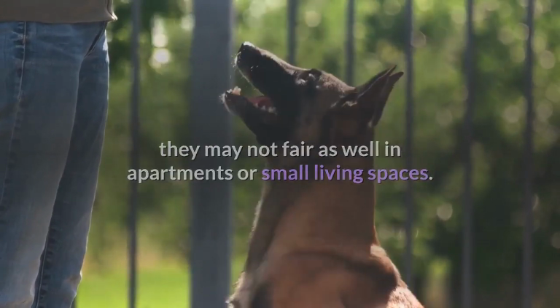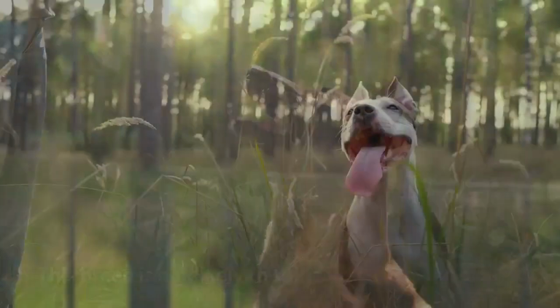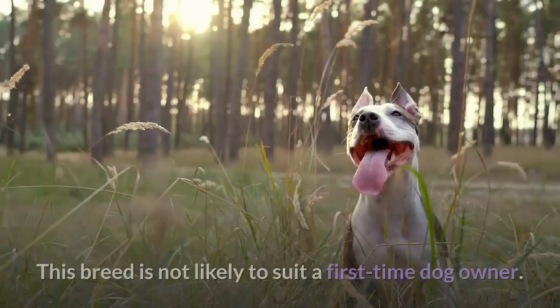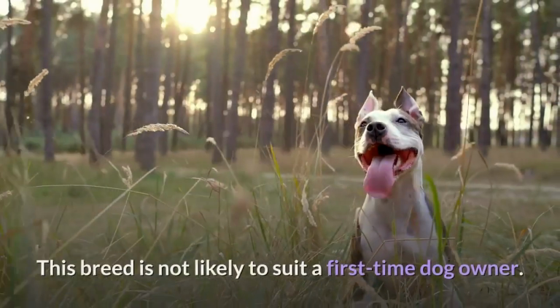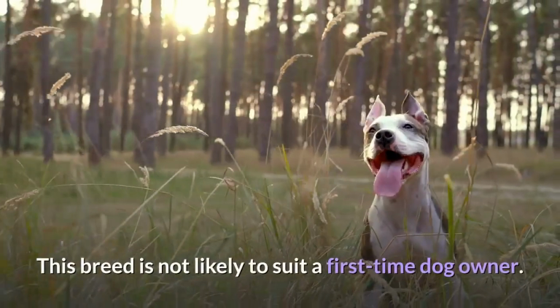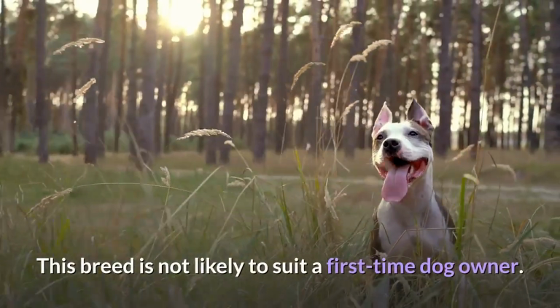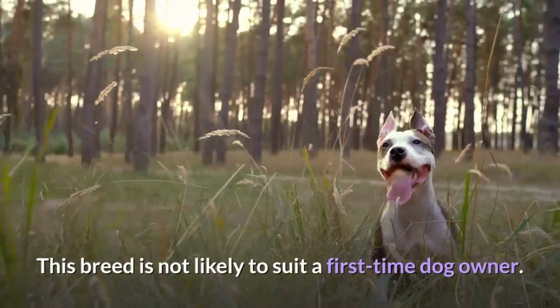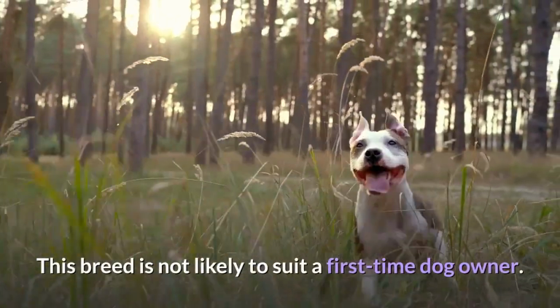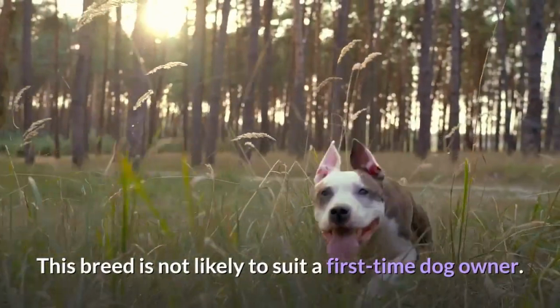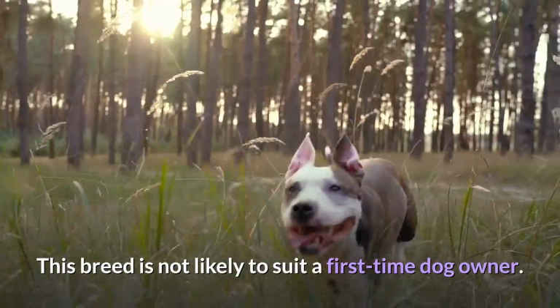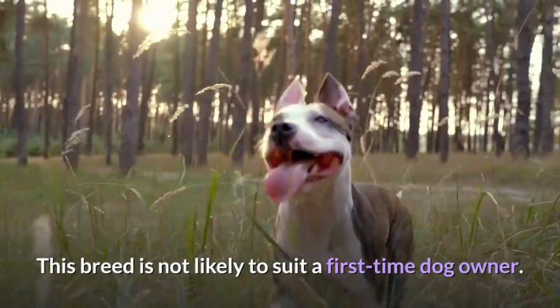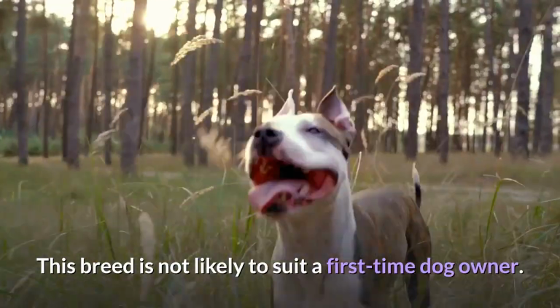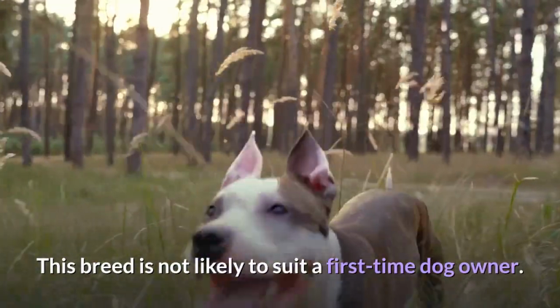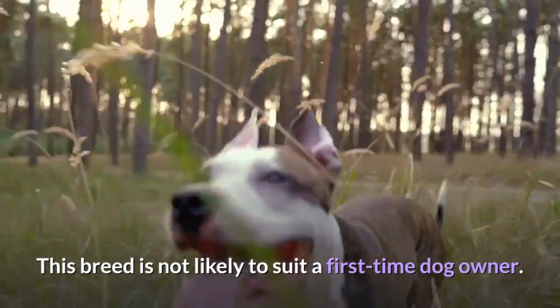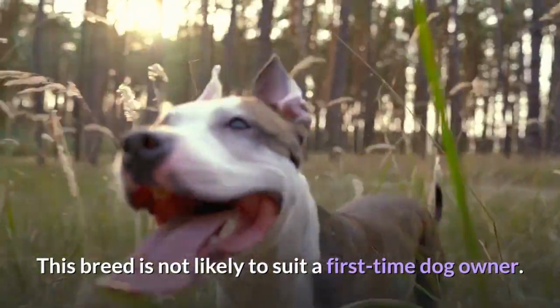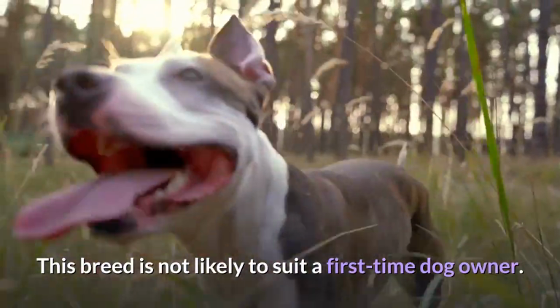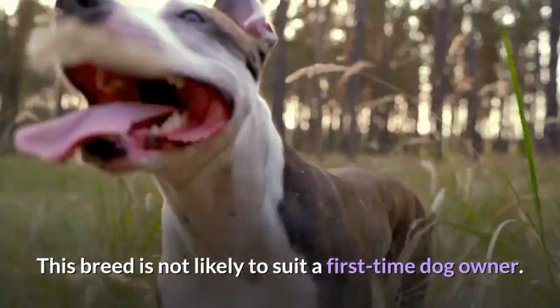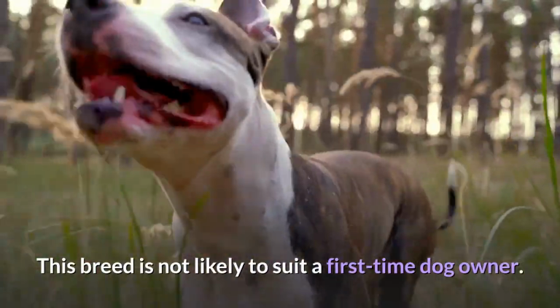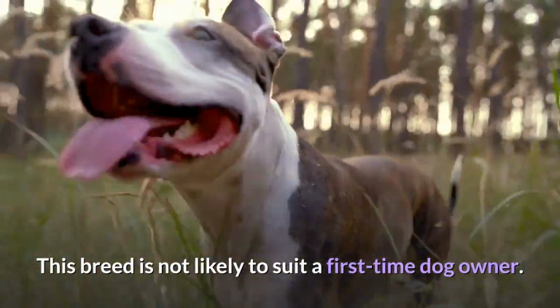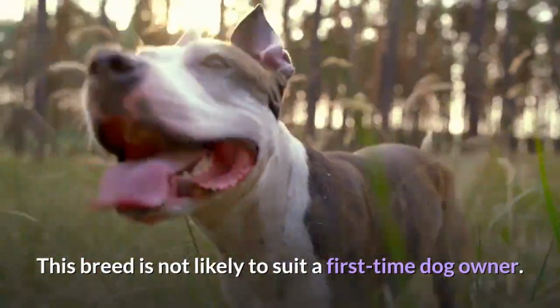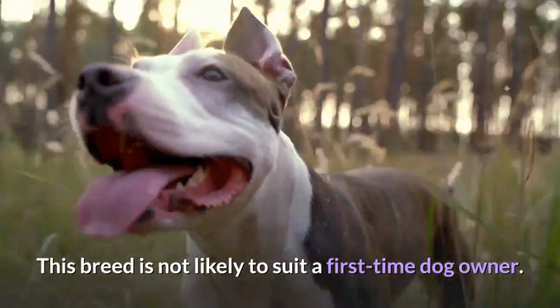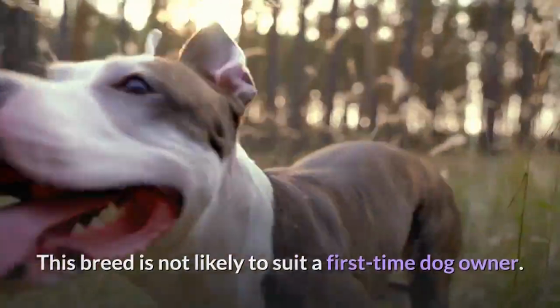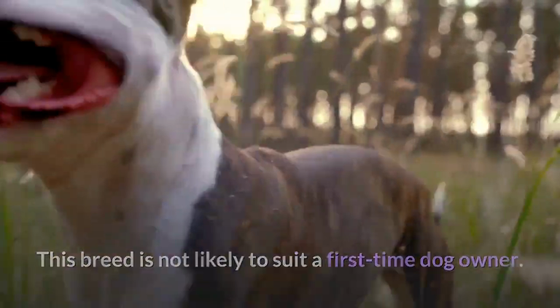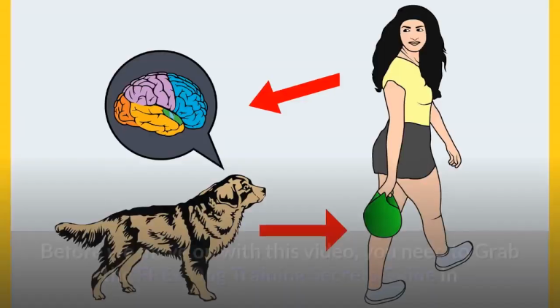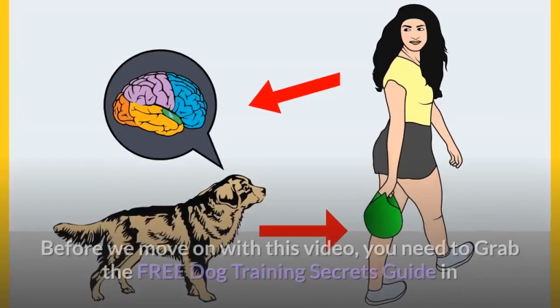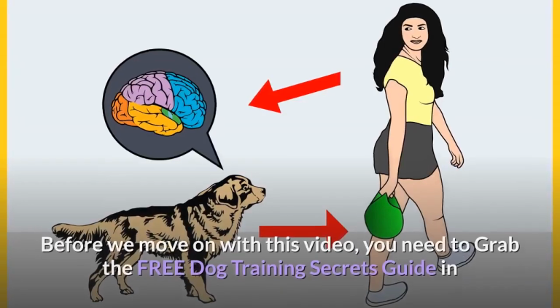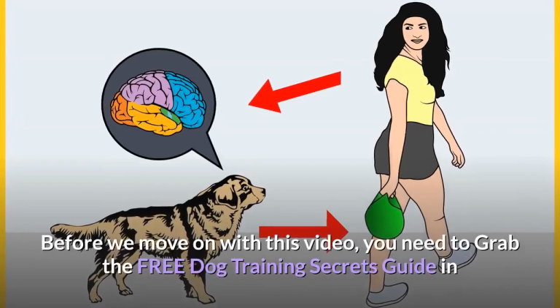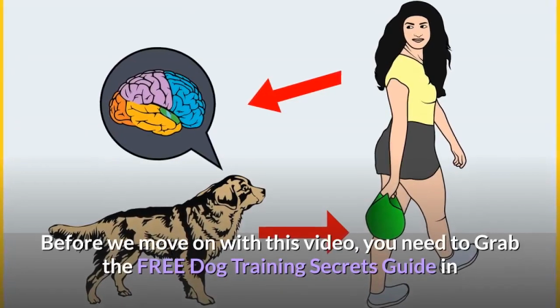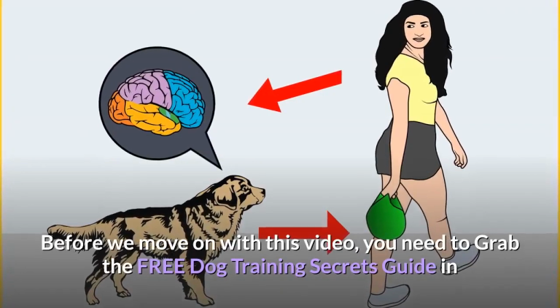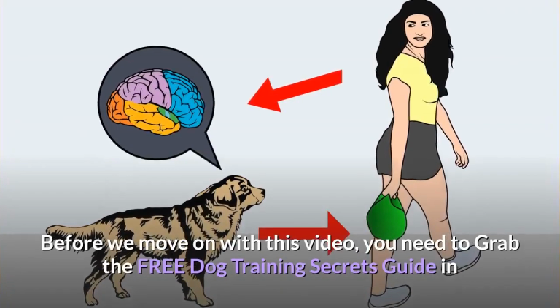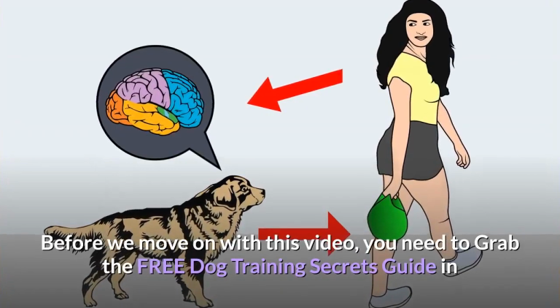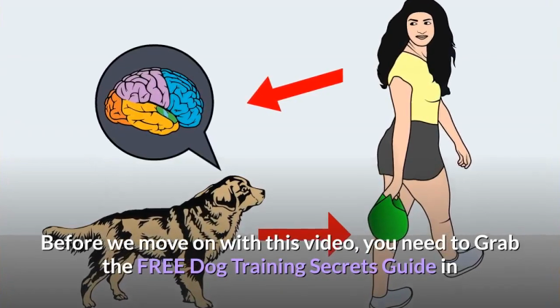This breed is not likely to suit a first-time dog owner.